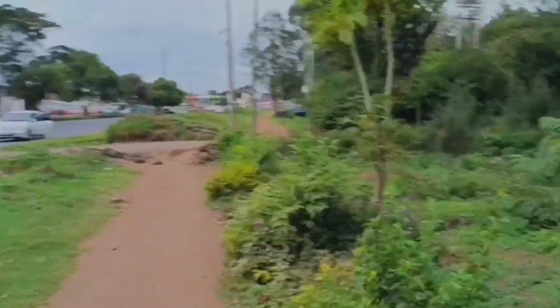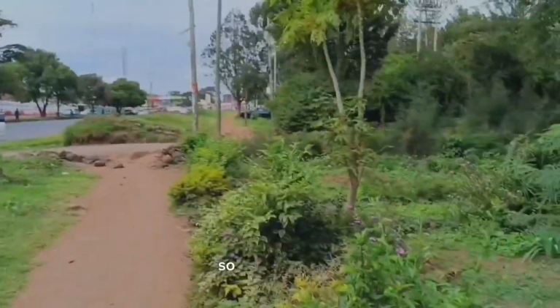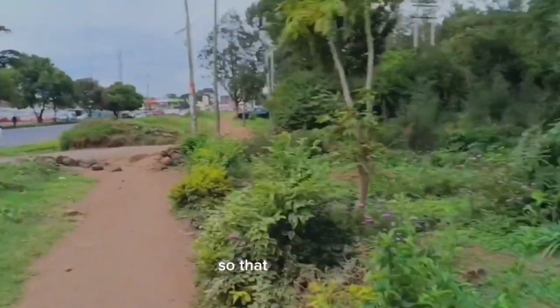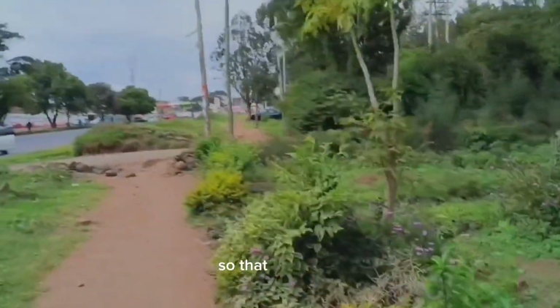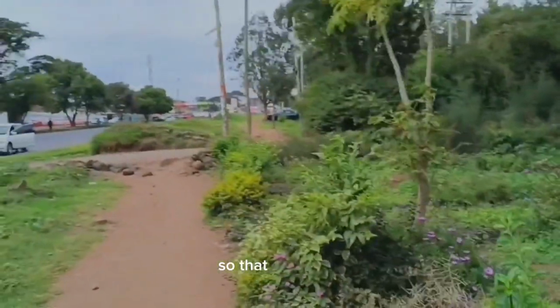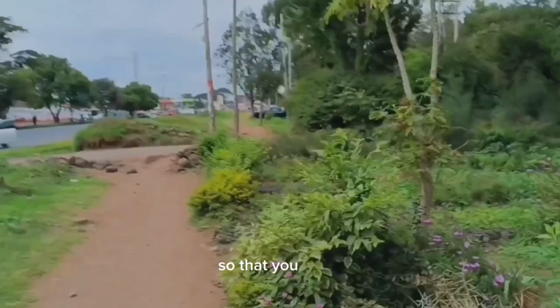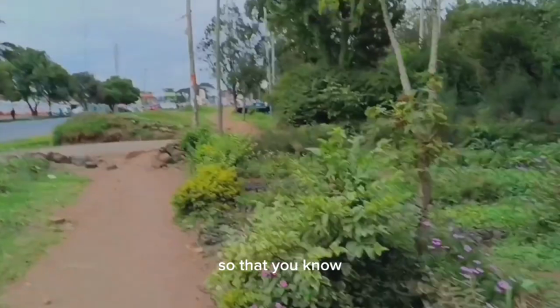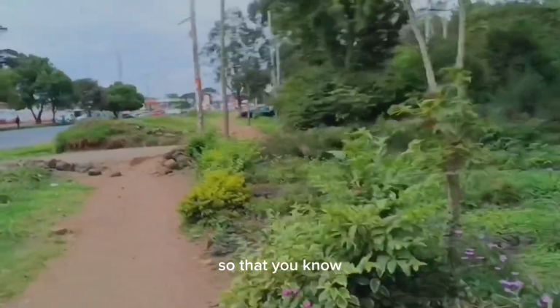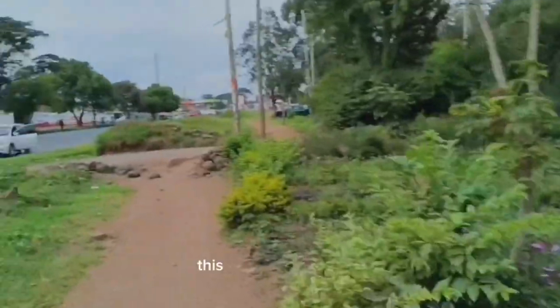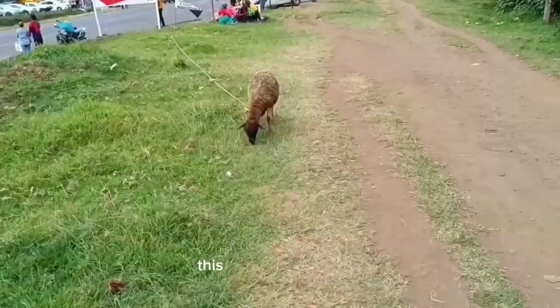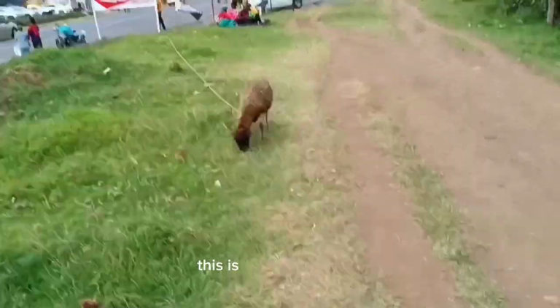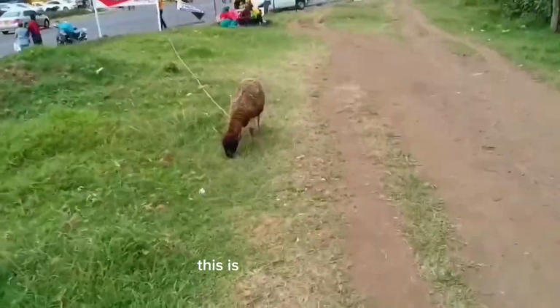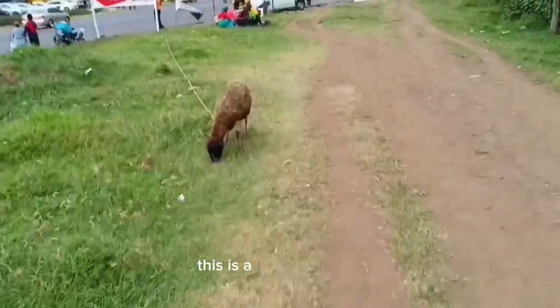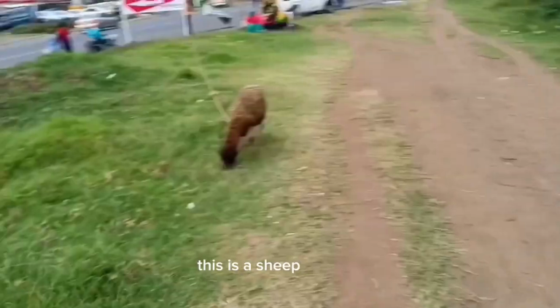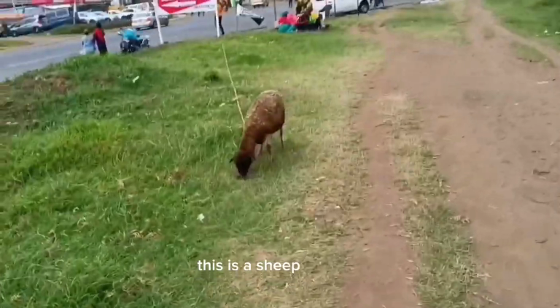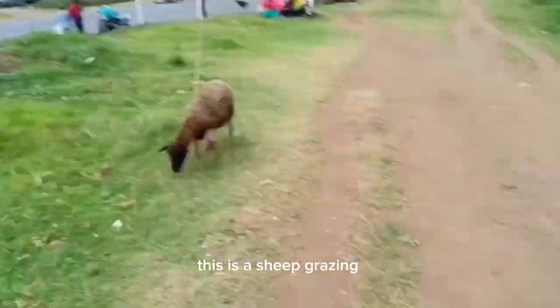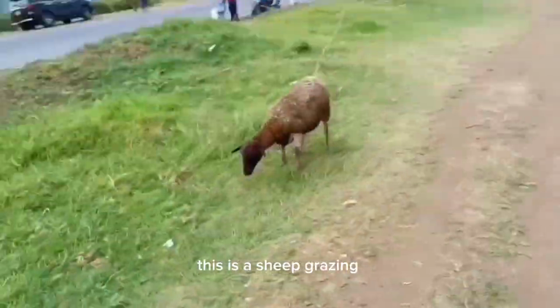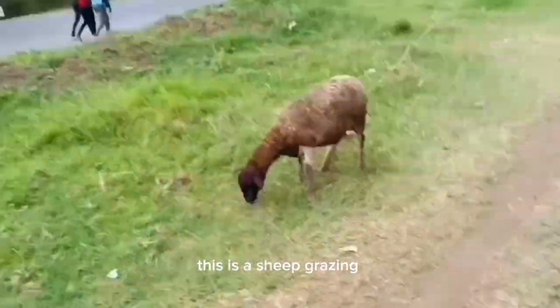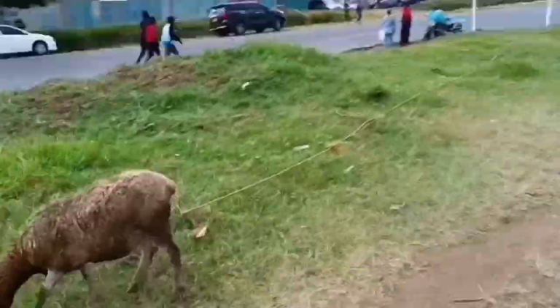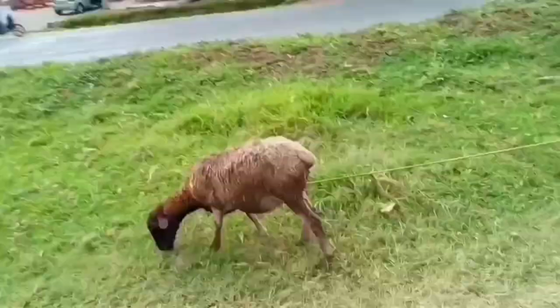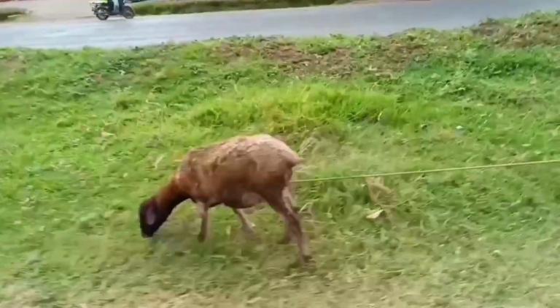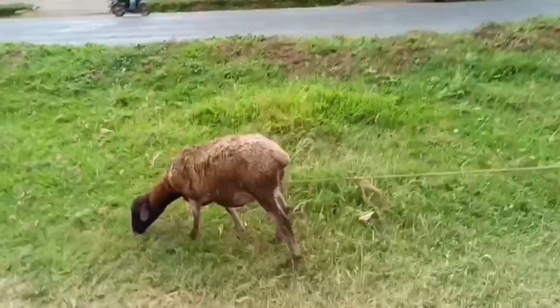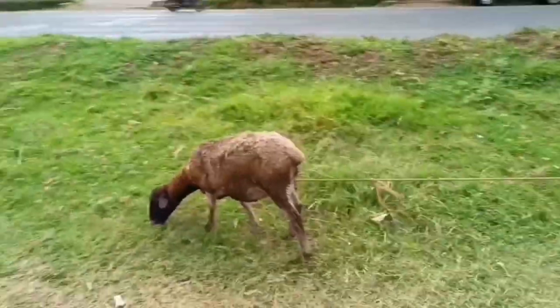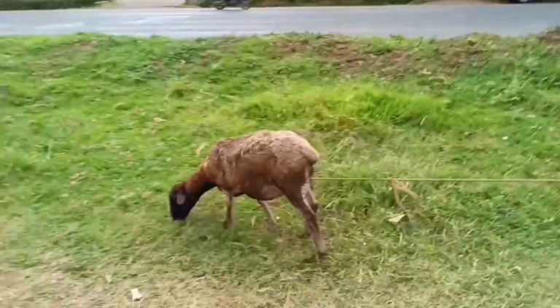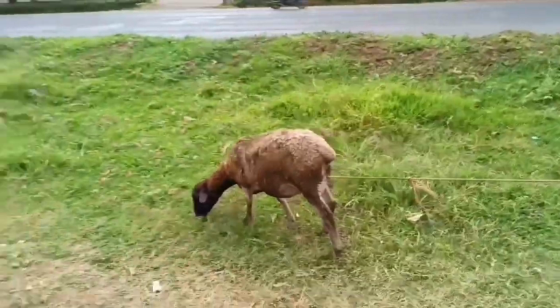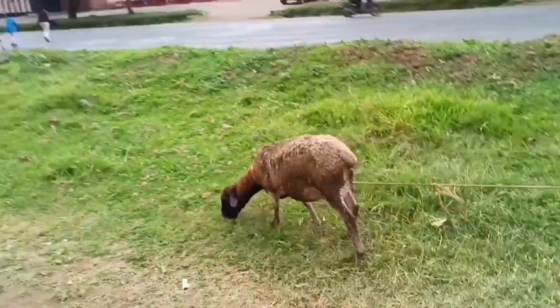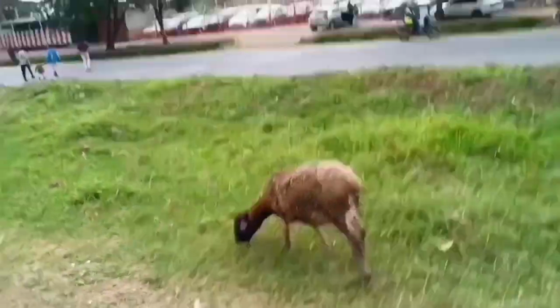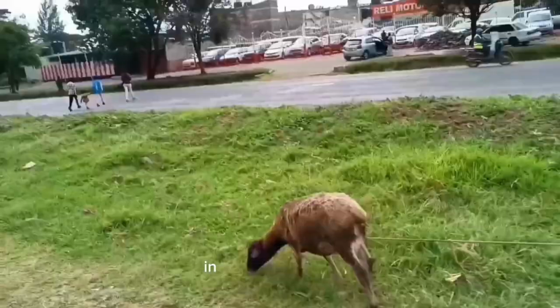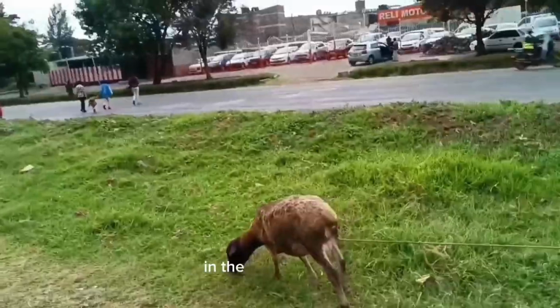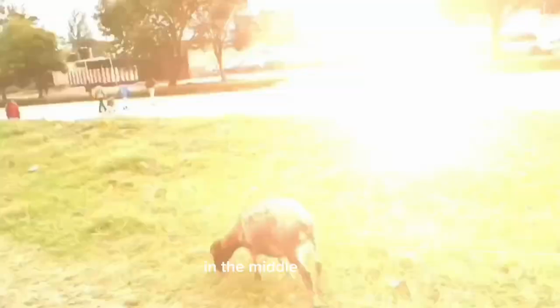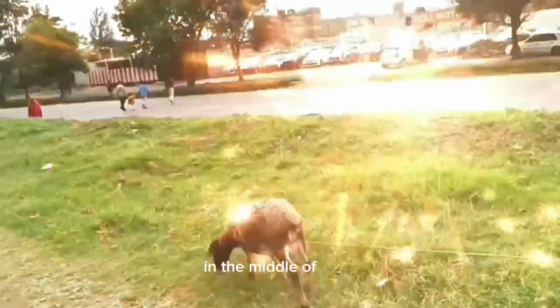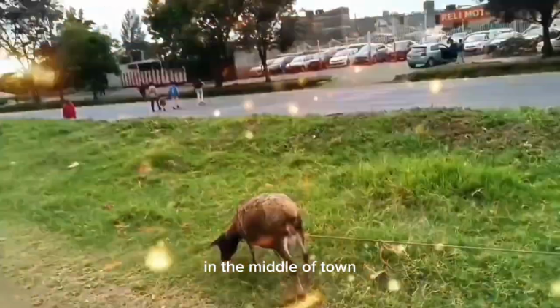So this is sheep grazing right in the middle of town.